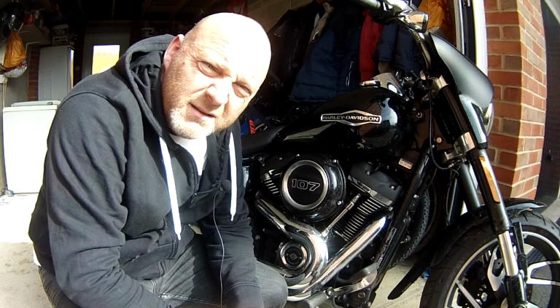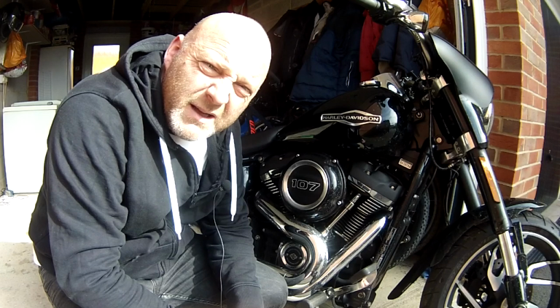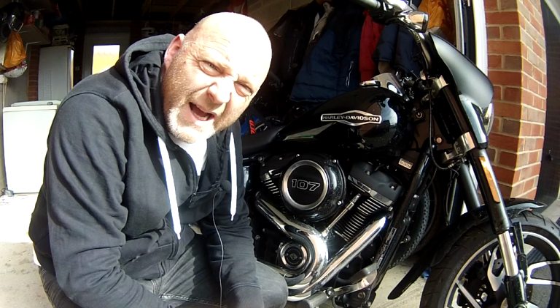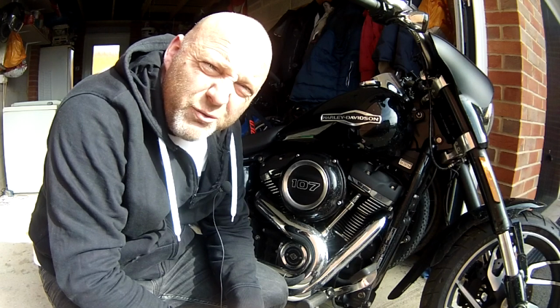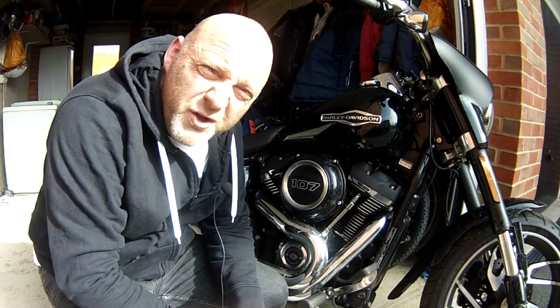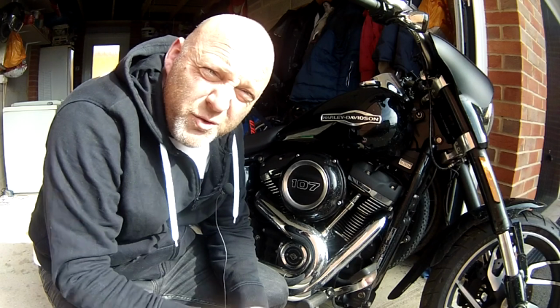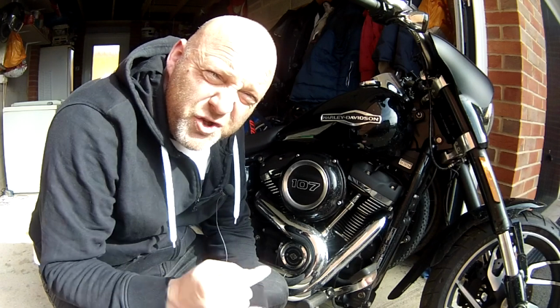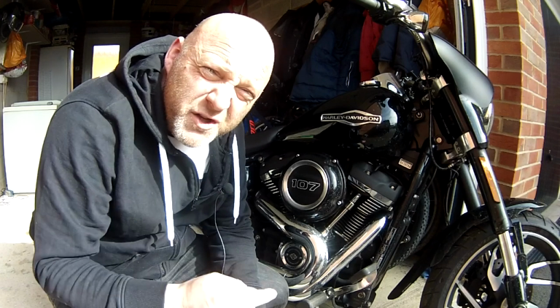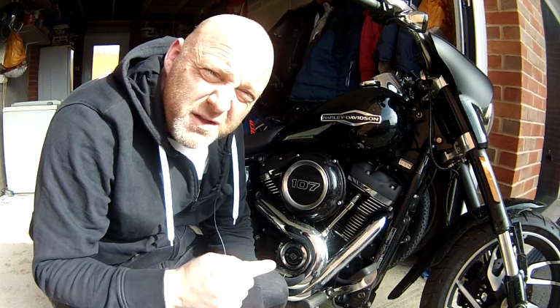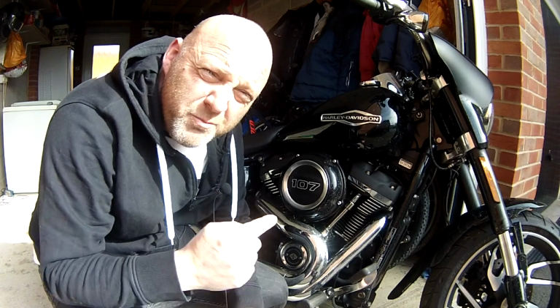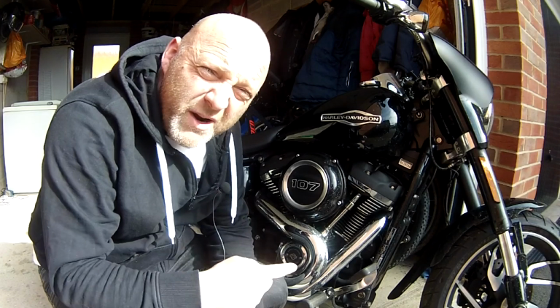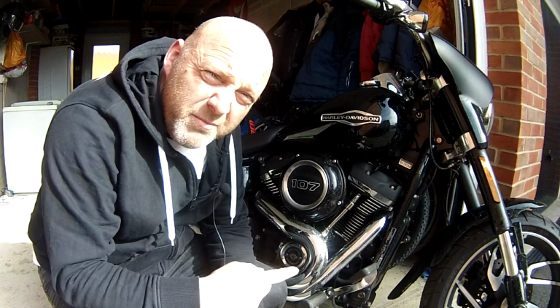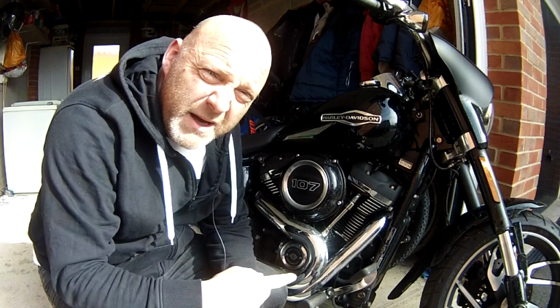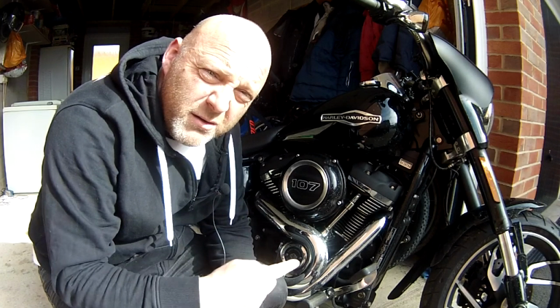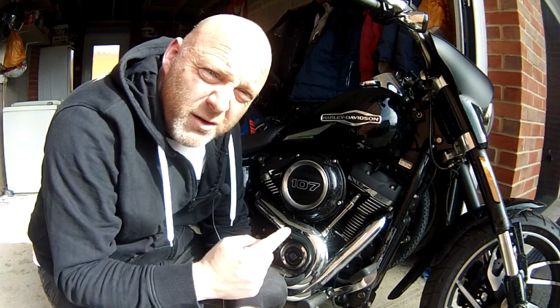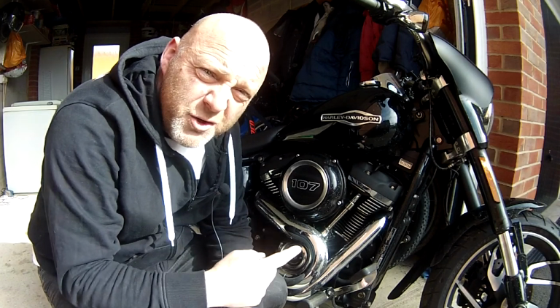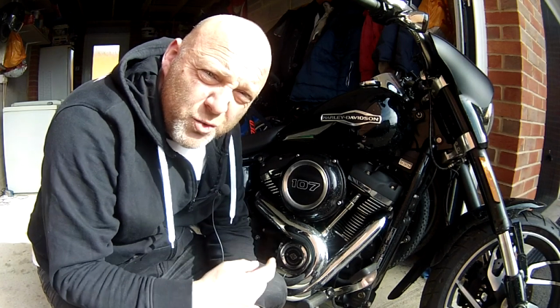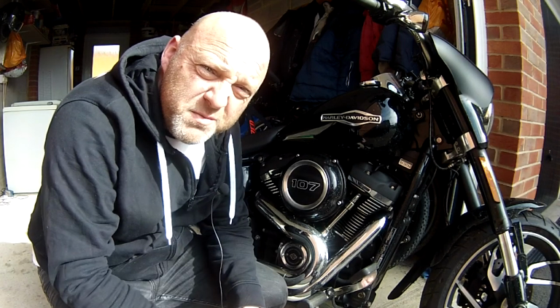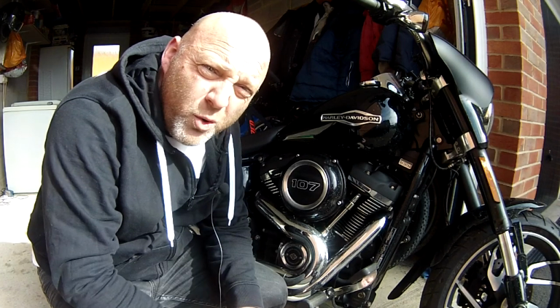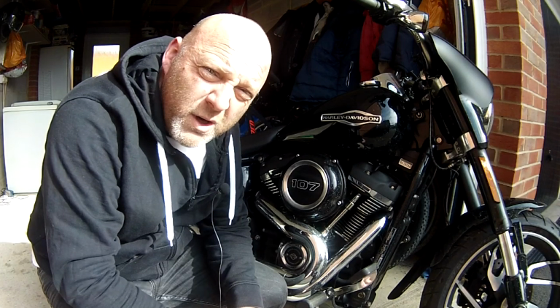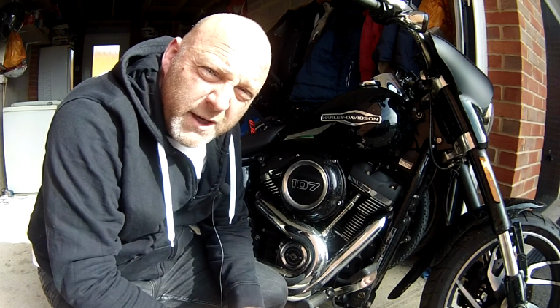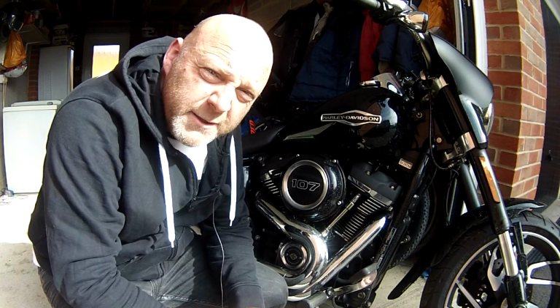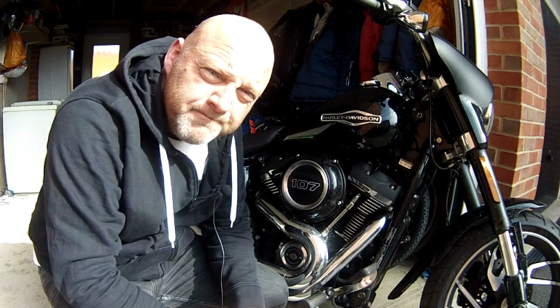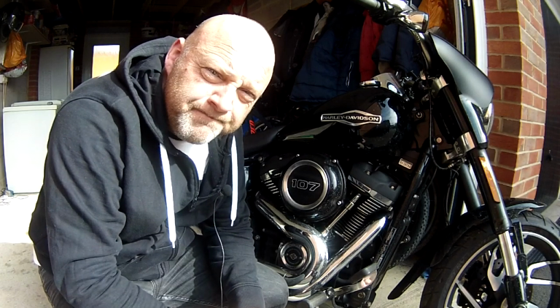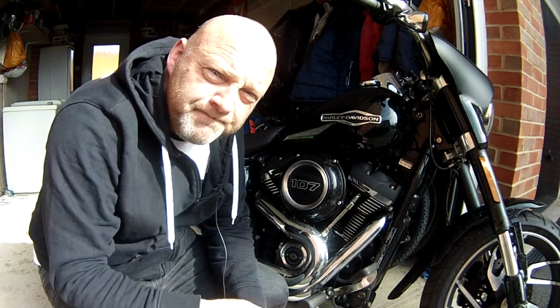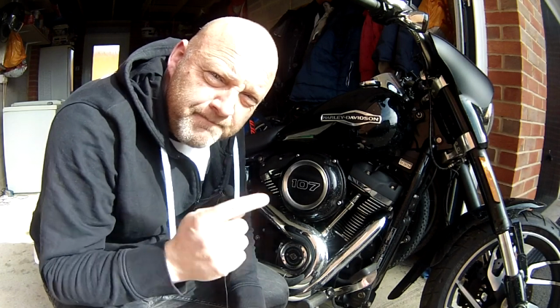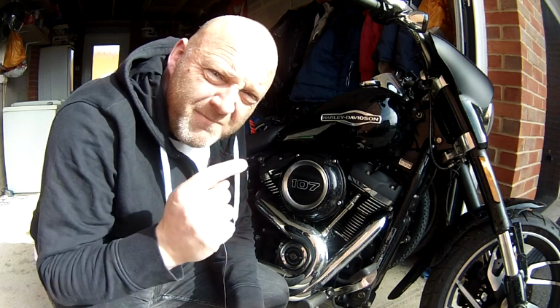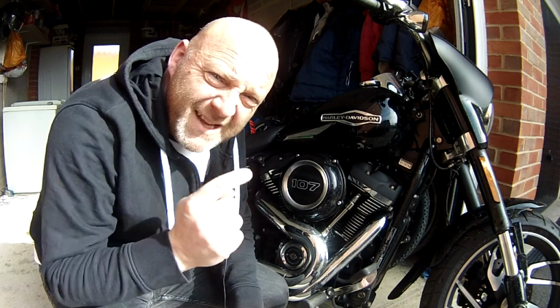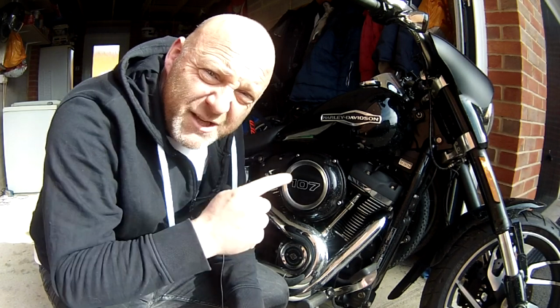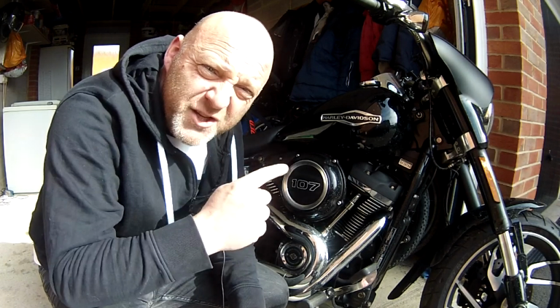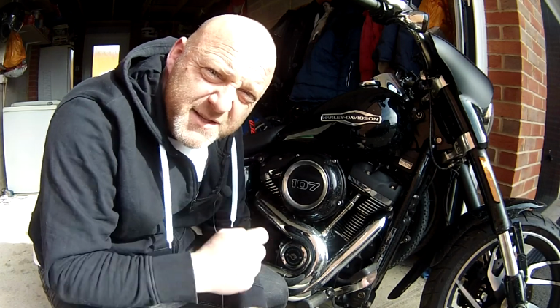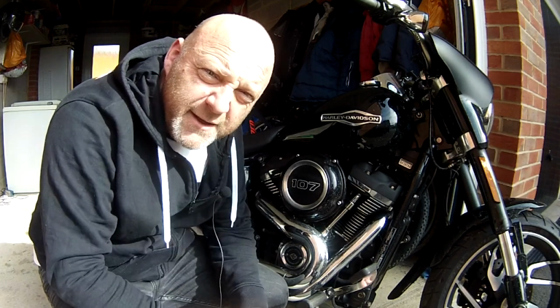How do you adjust the brake pedal on your Sportglide? Catch you inside.